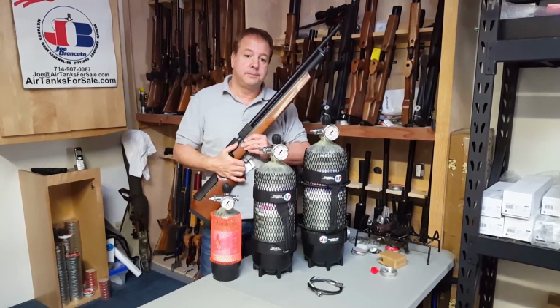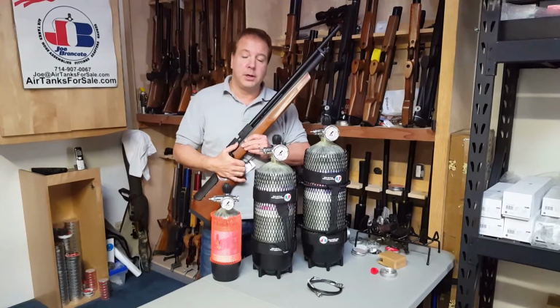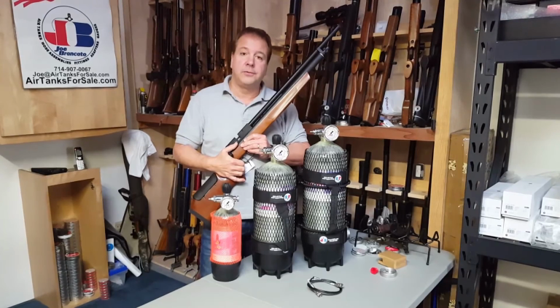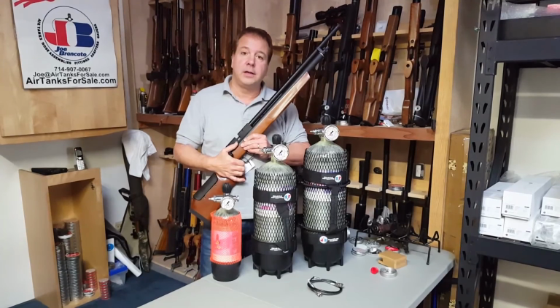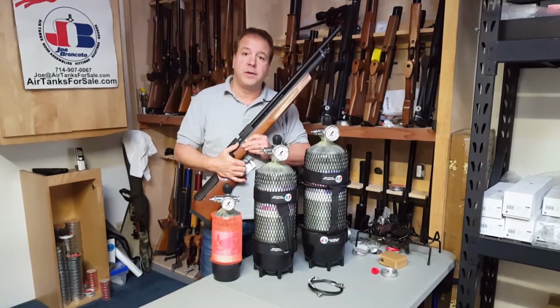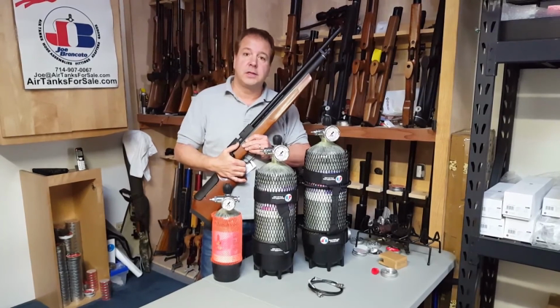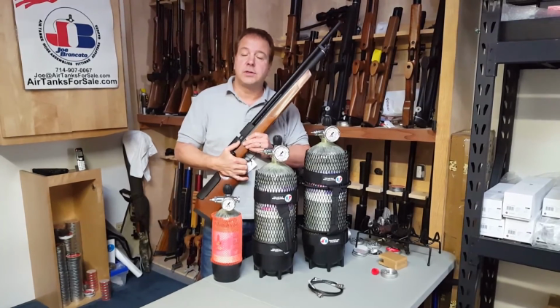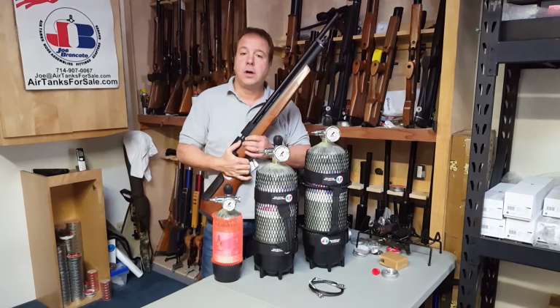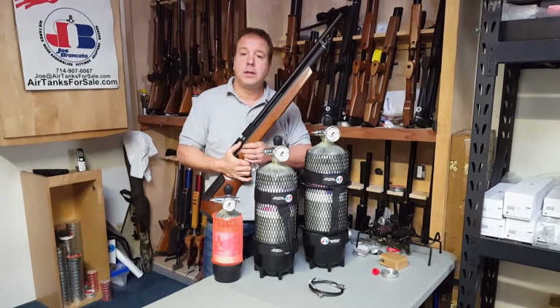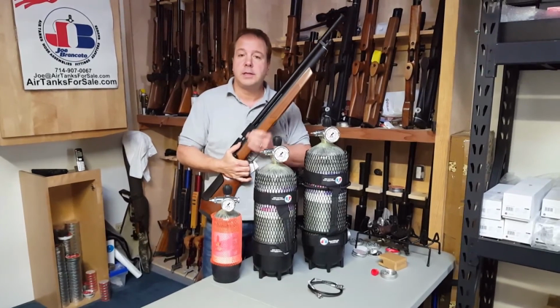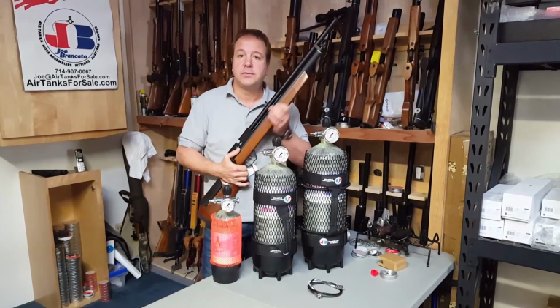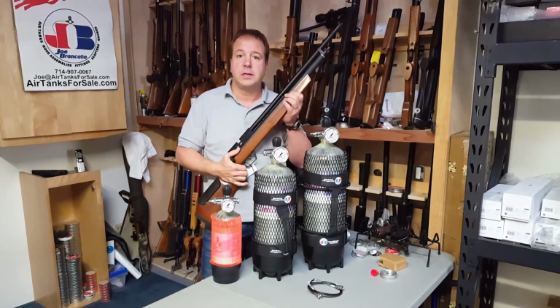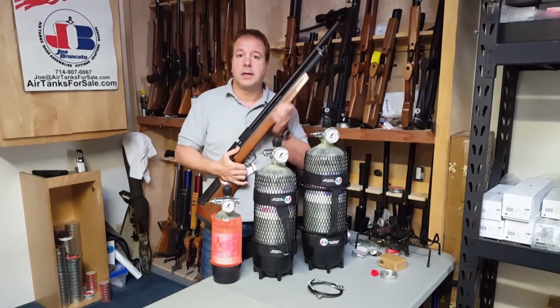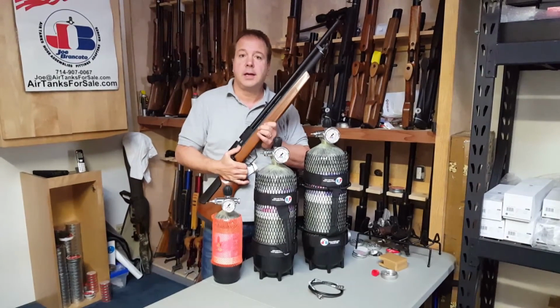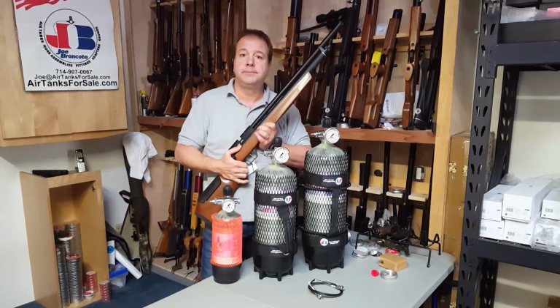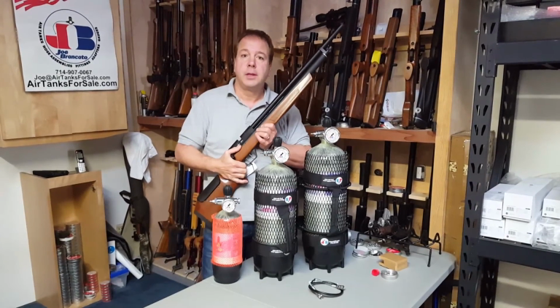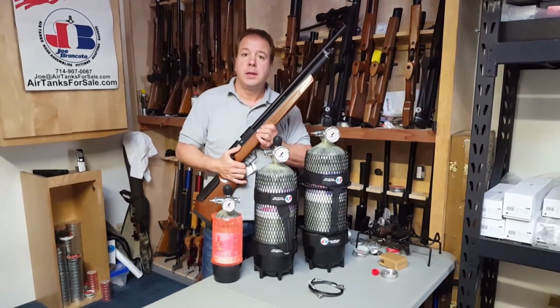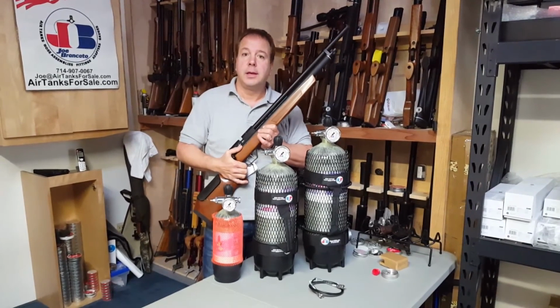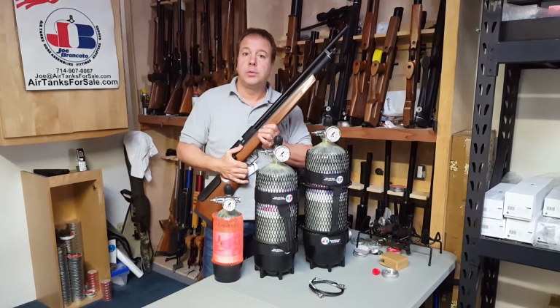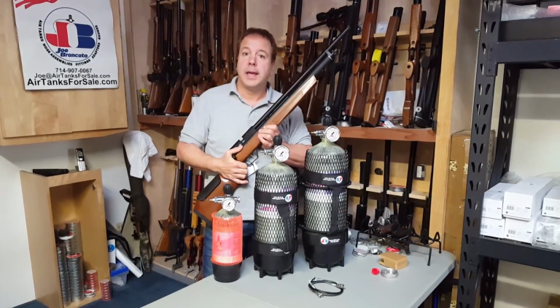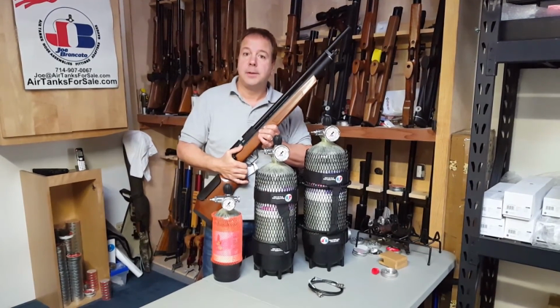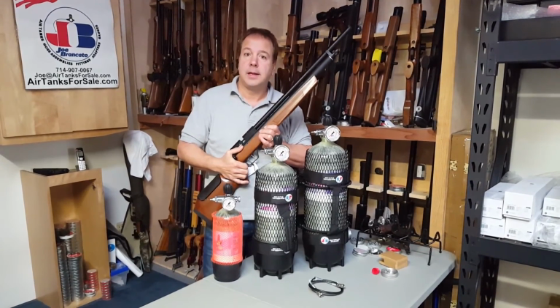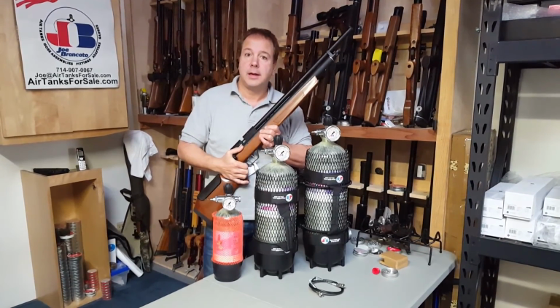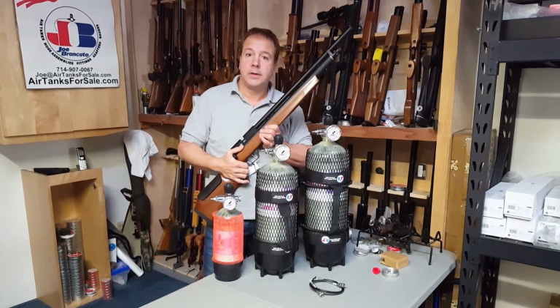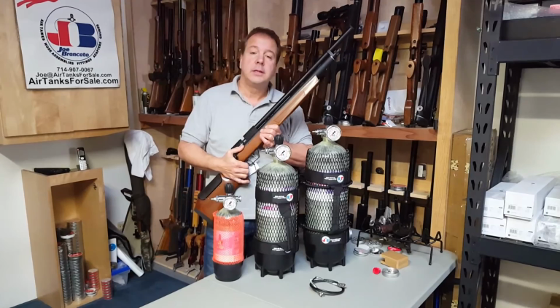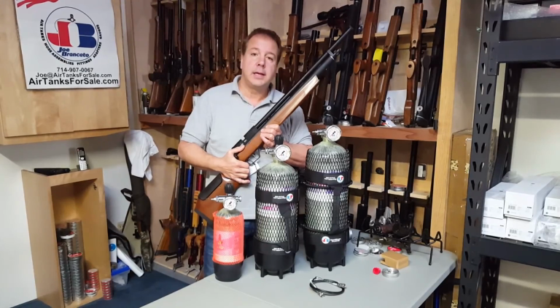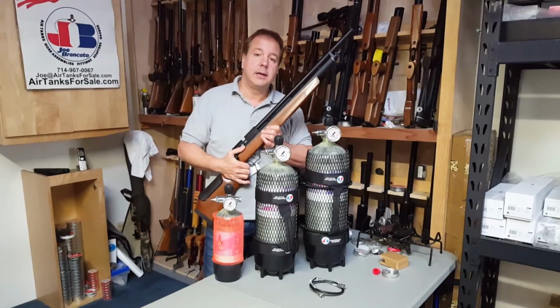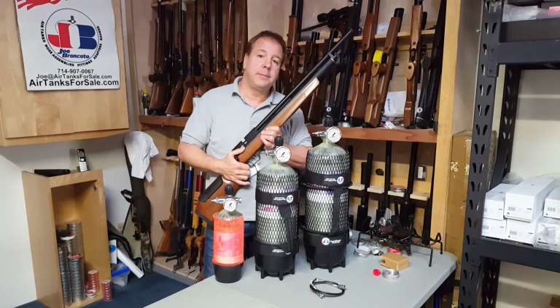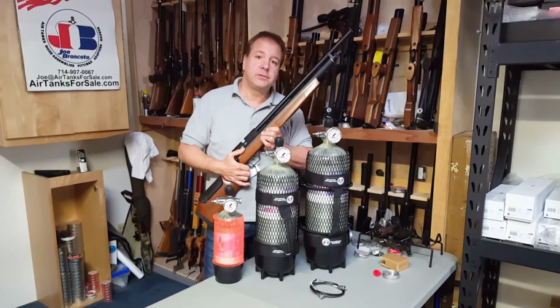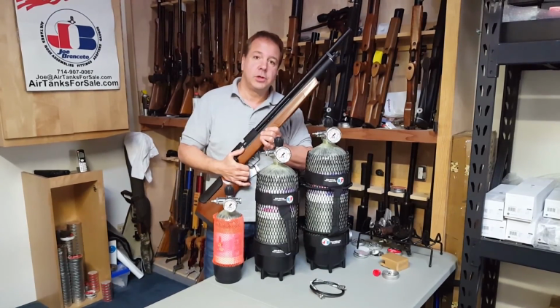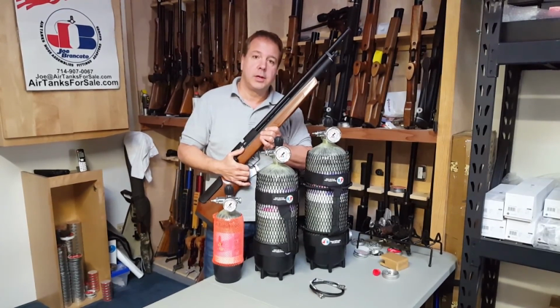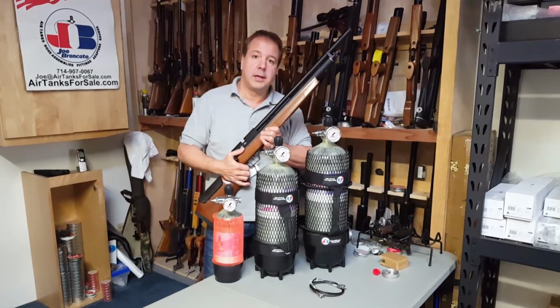If all else fails, give us a call at airtanksforsale.com and we'll be happy to take care of you. Take care and God bless, from Joe Brancato.